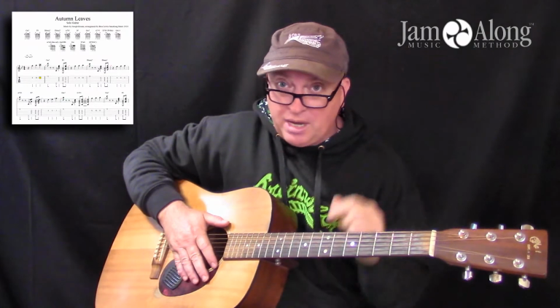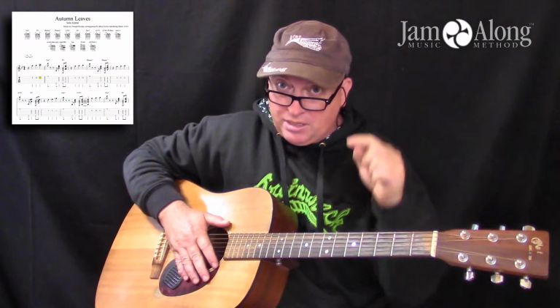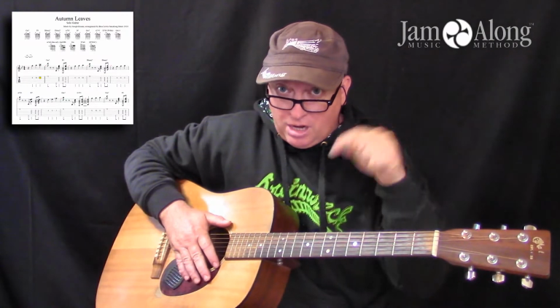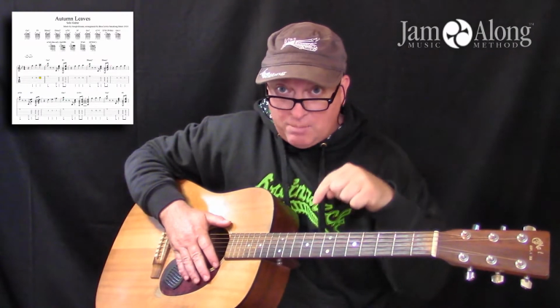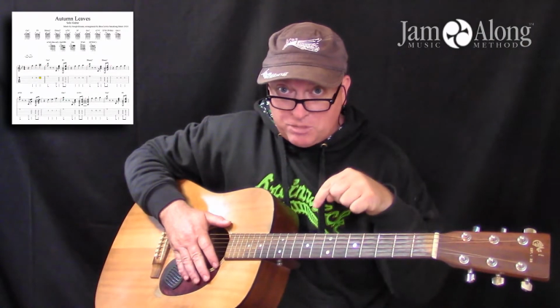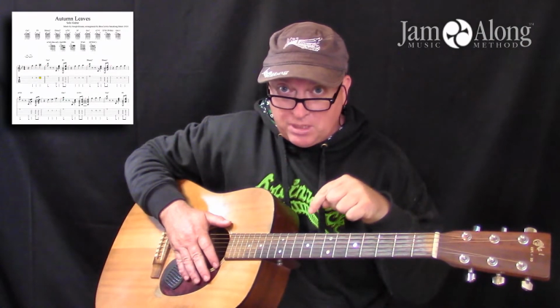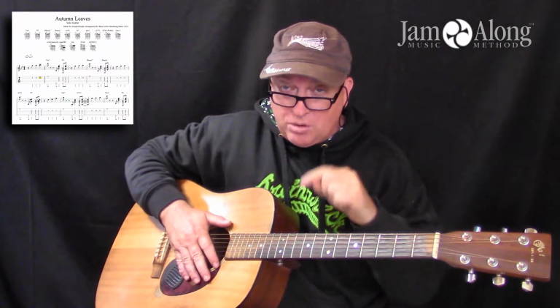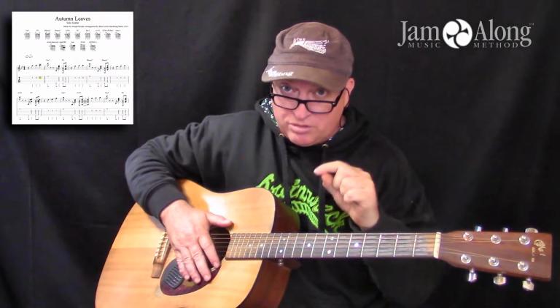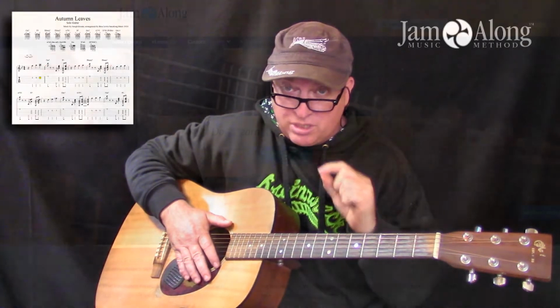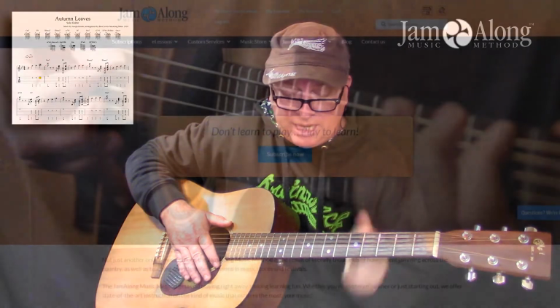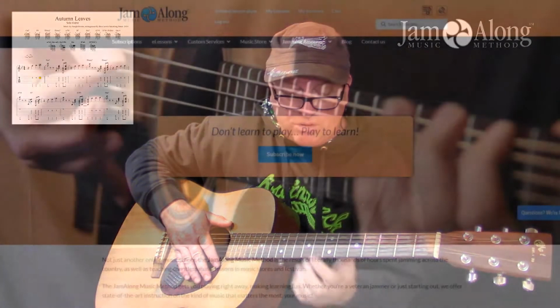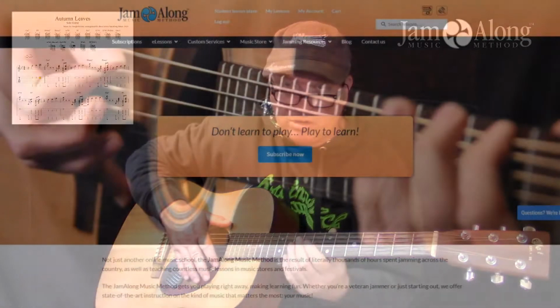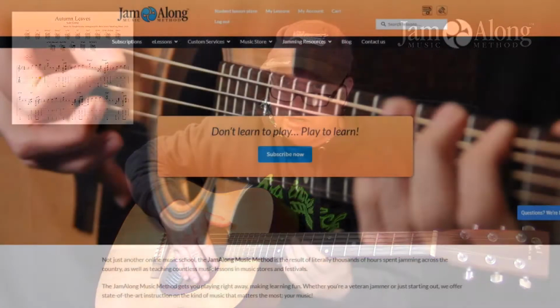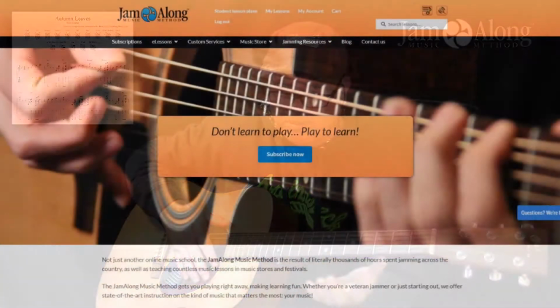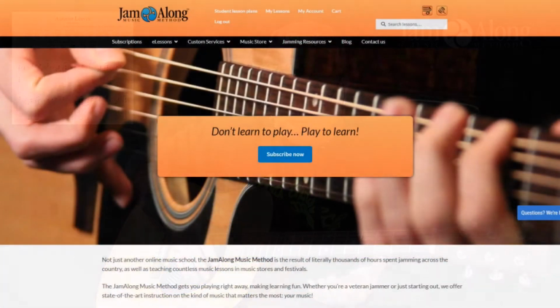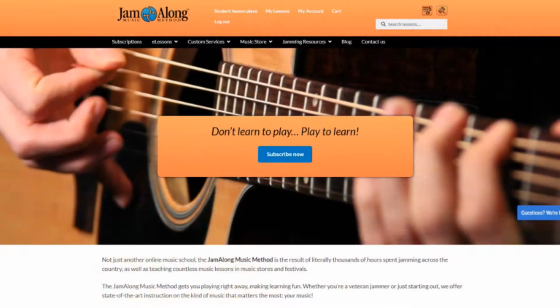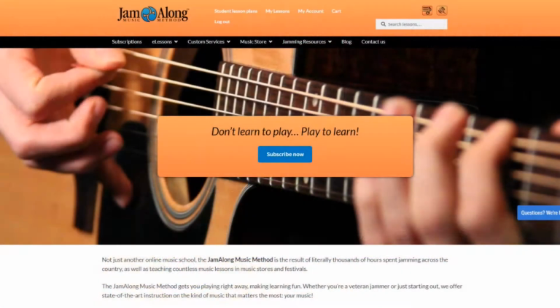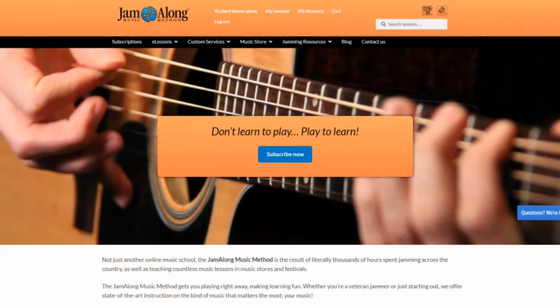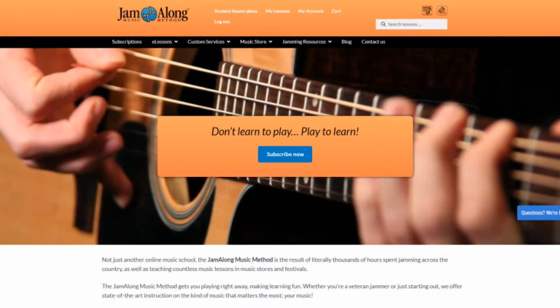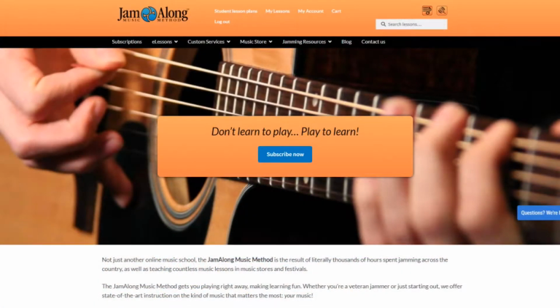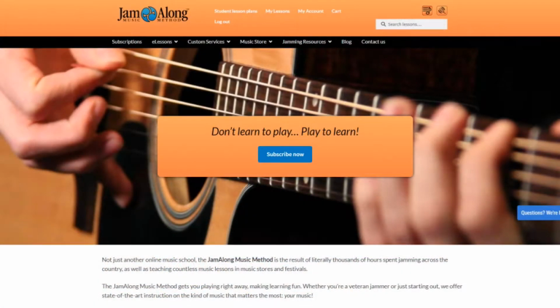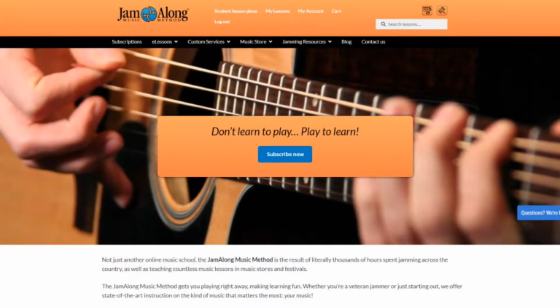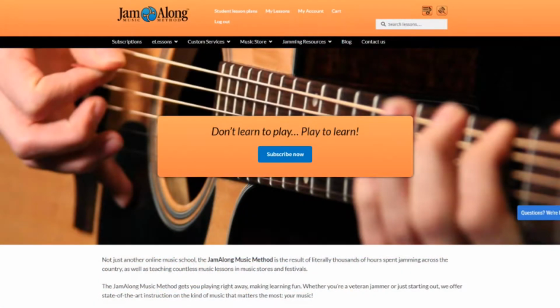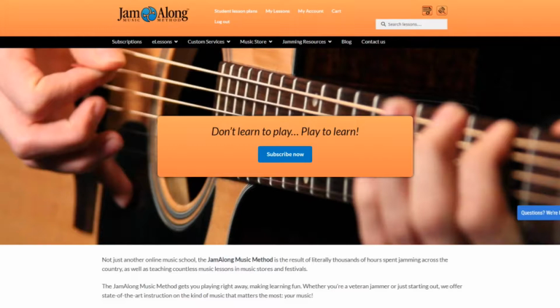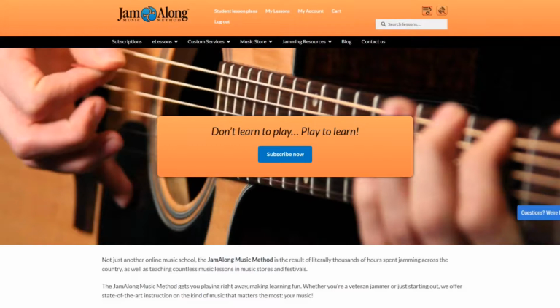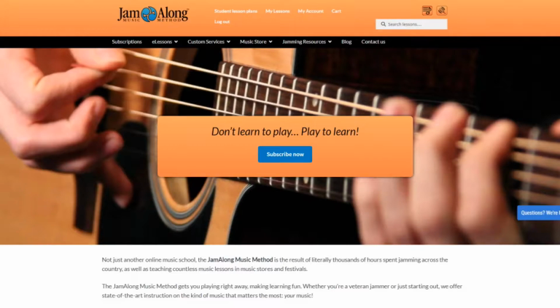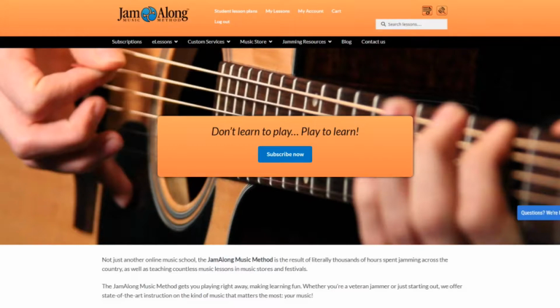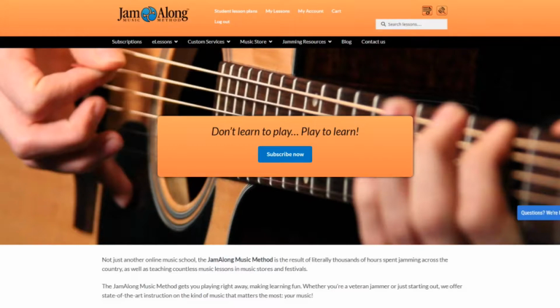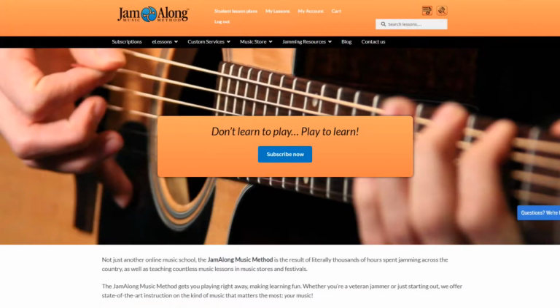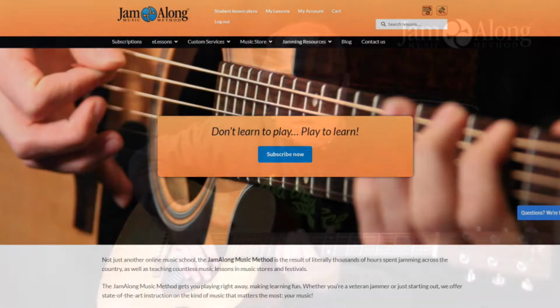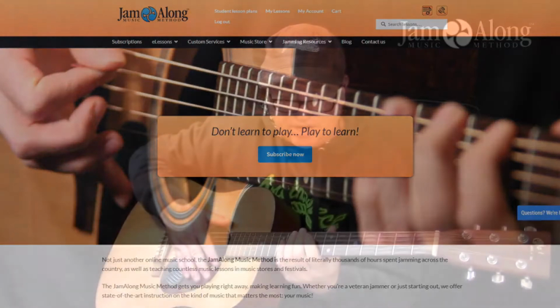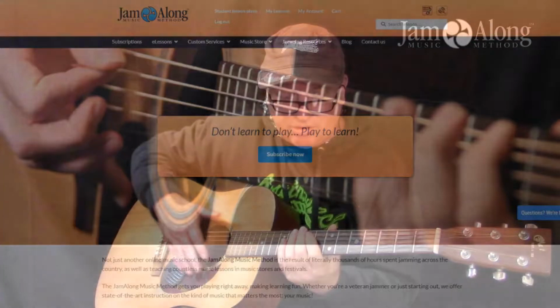In the comments below, there's the link, or go to jamalong.org and search around in the guitar category.